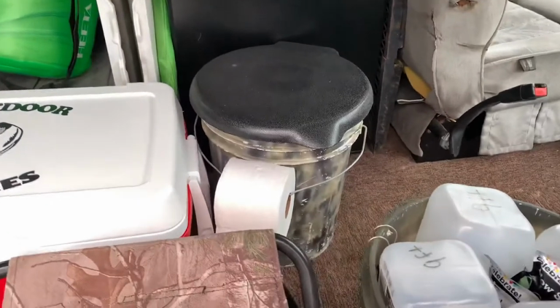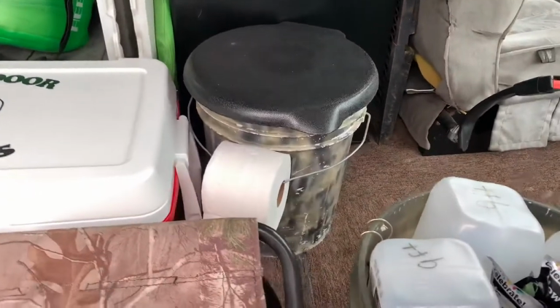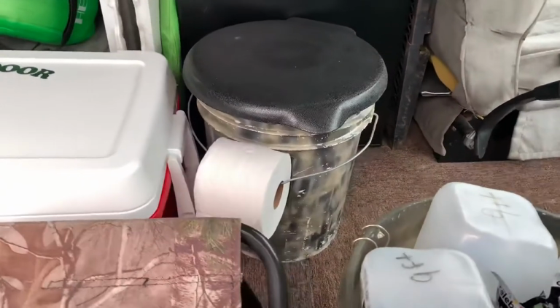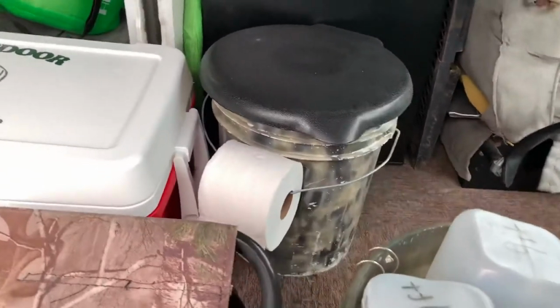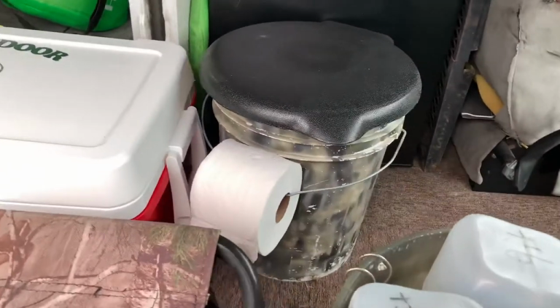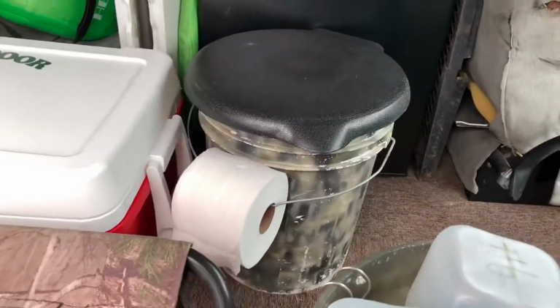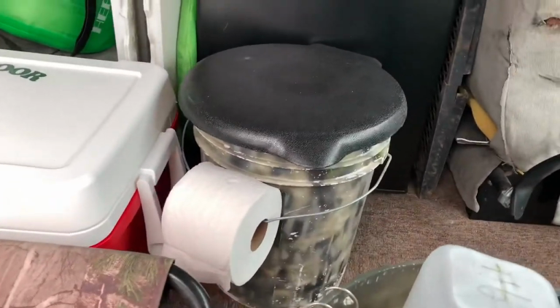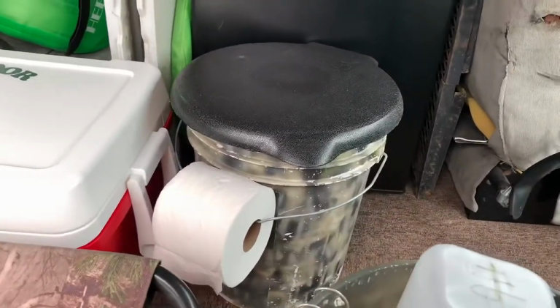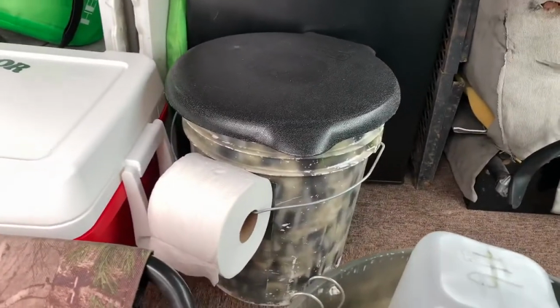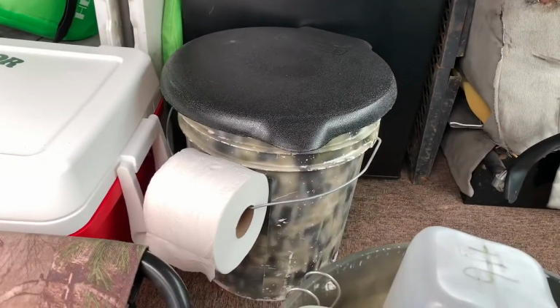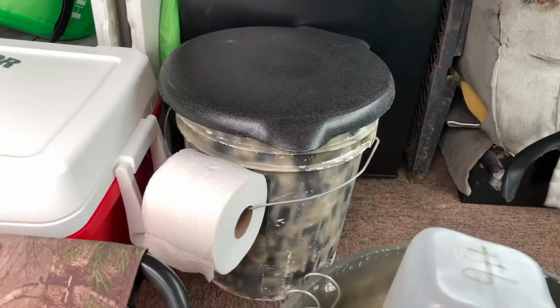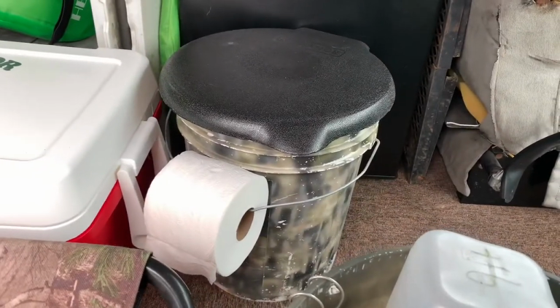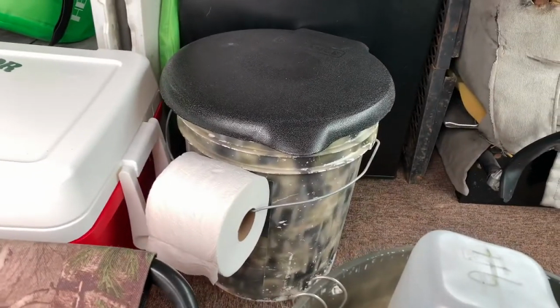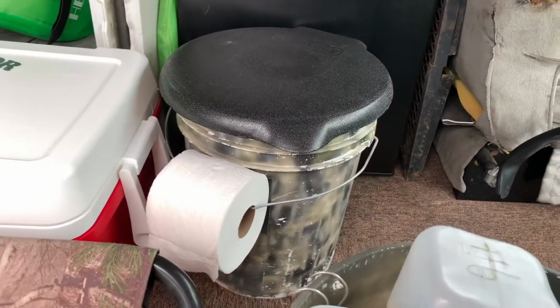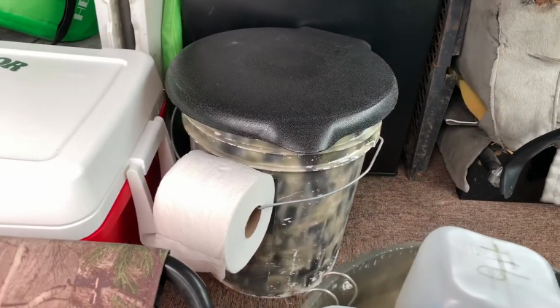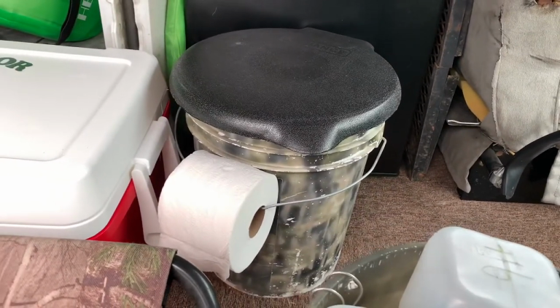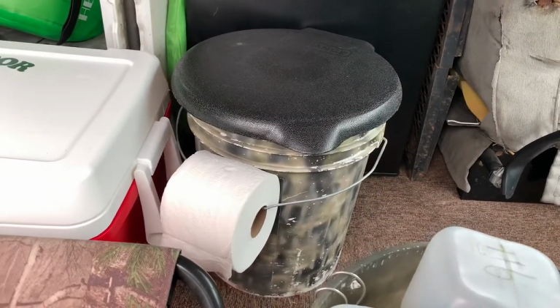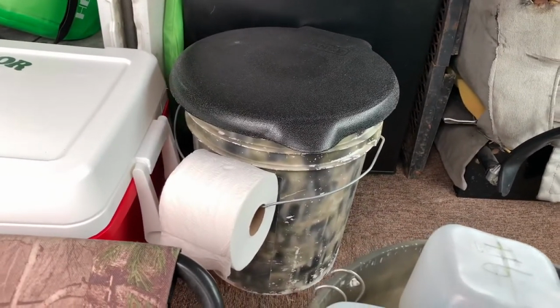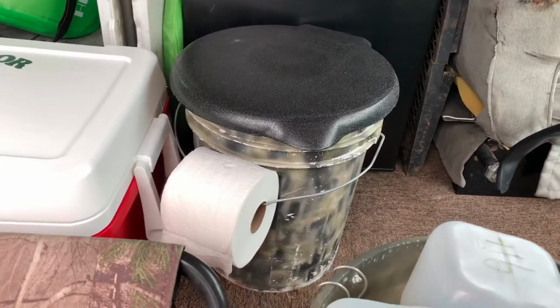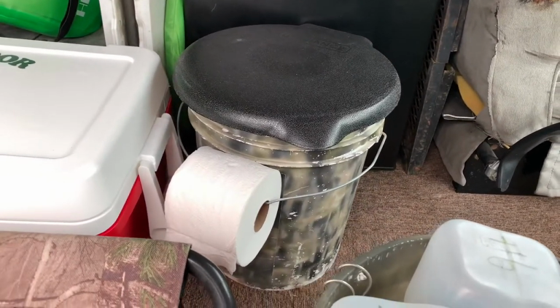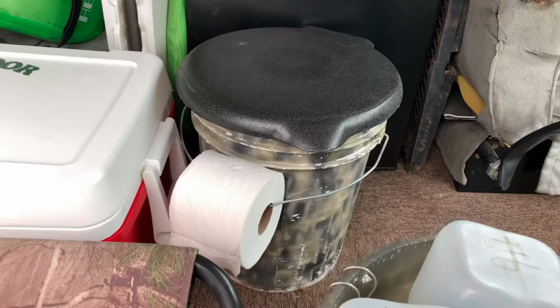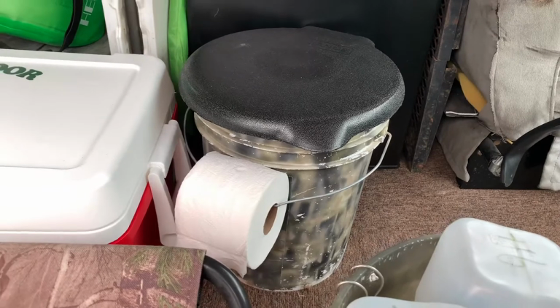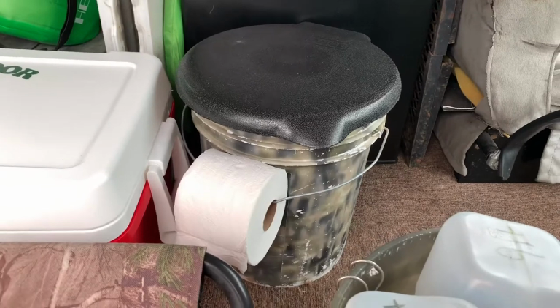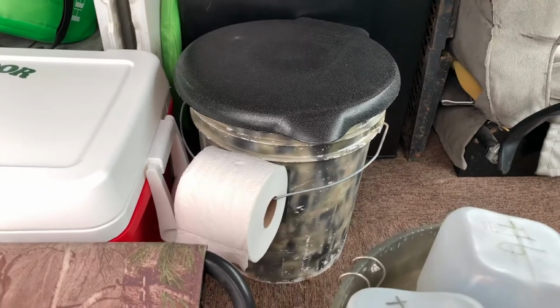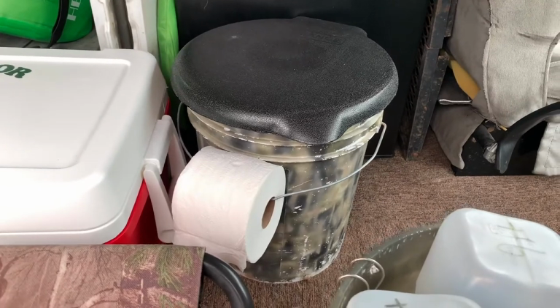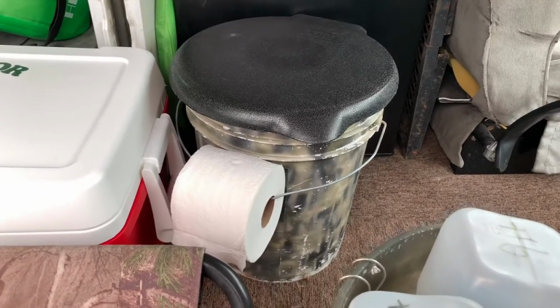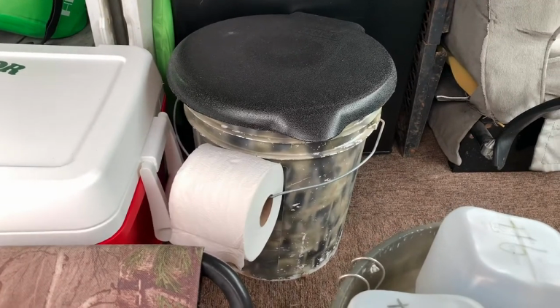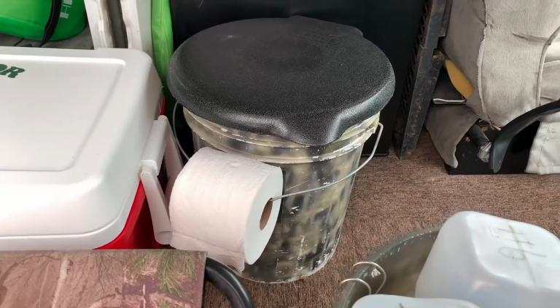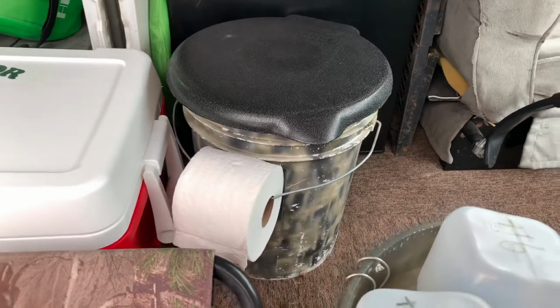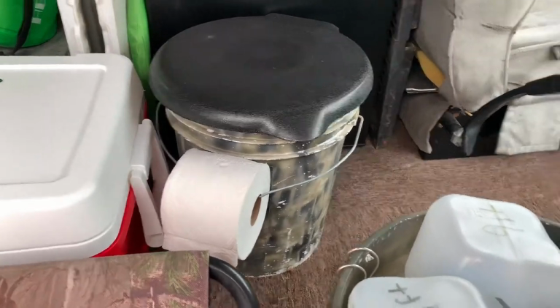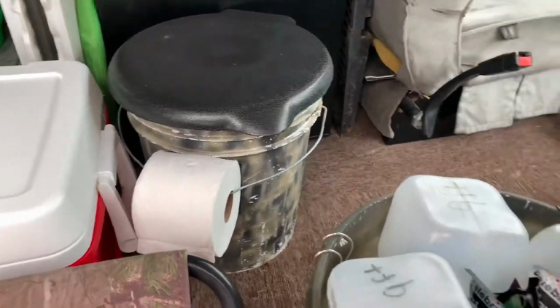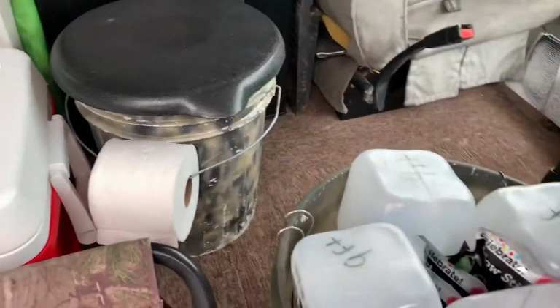There's my poop bucket right next to the mini fridge. I have a pop-up shower tent, which I put the bucket in.